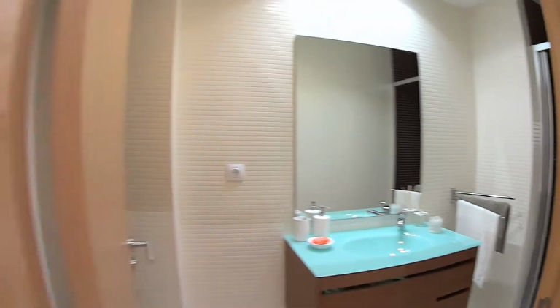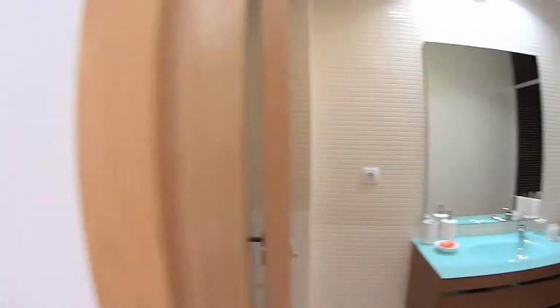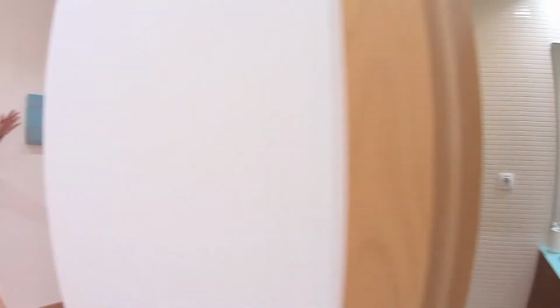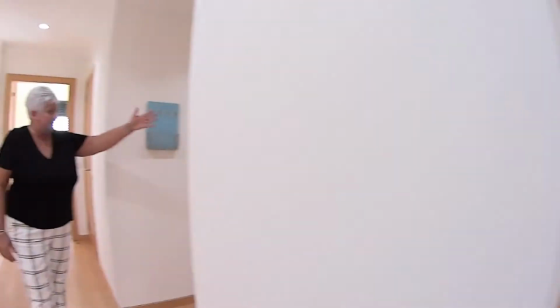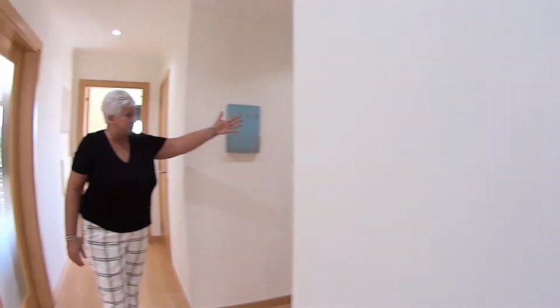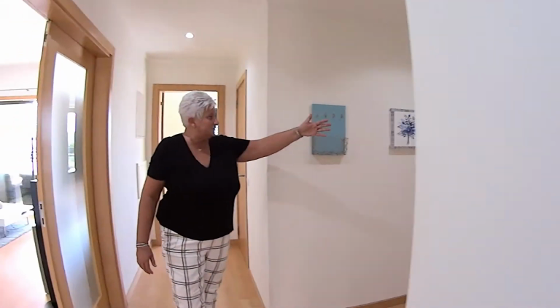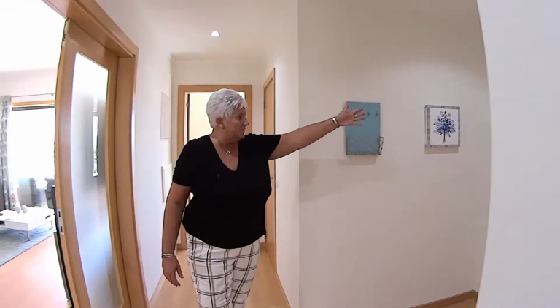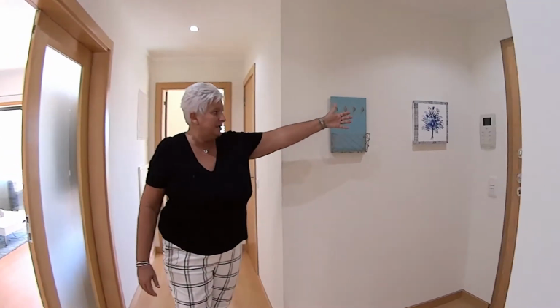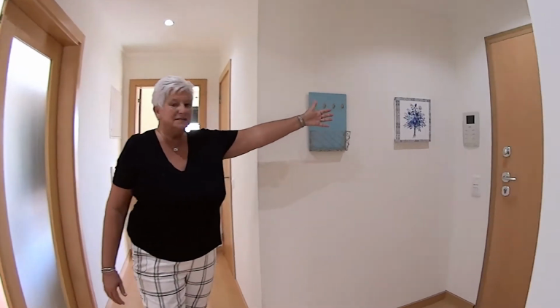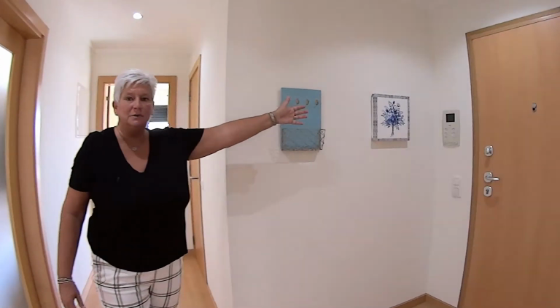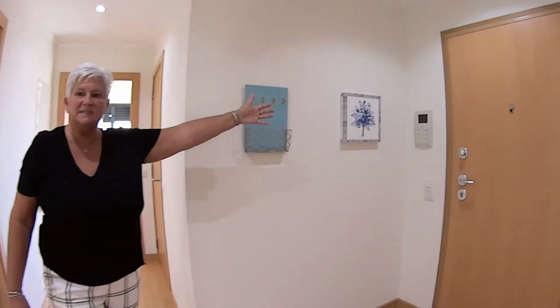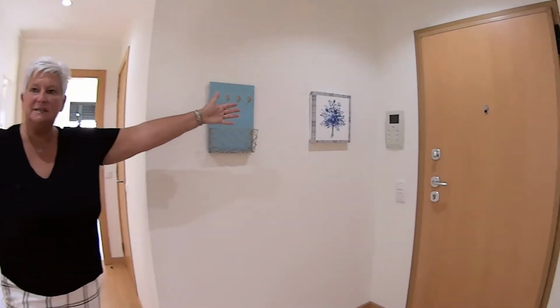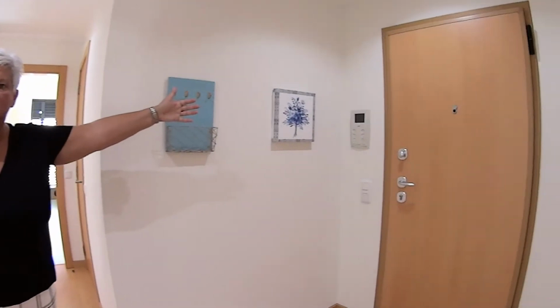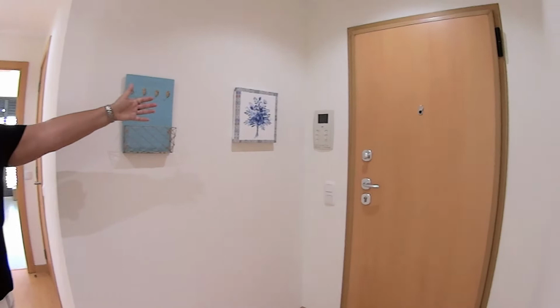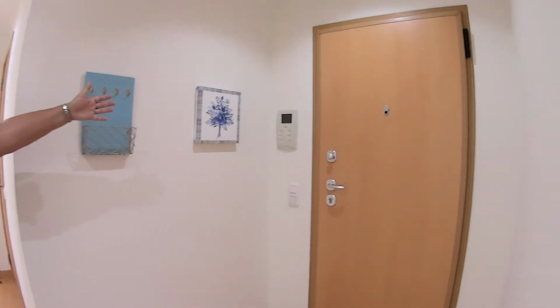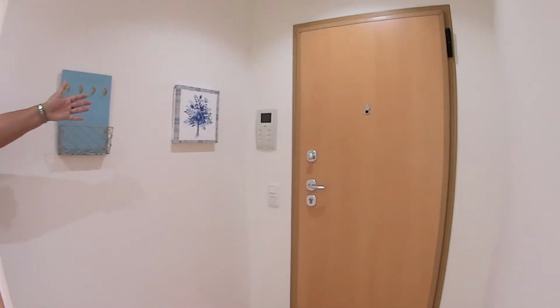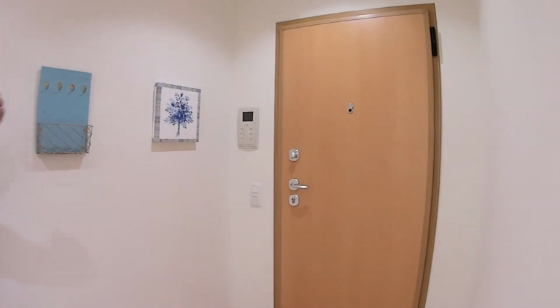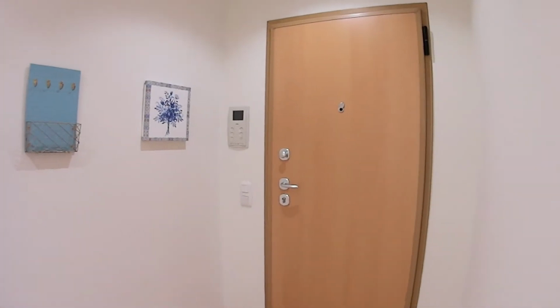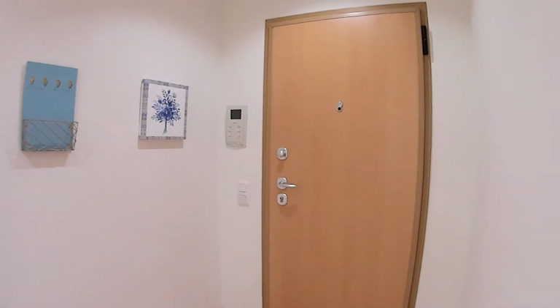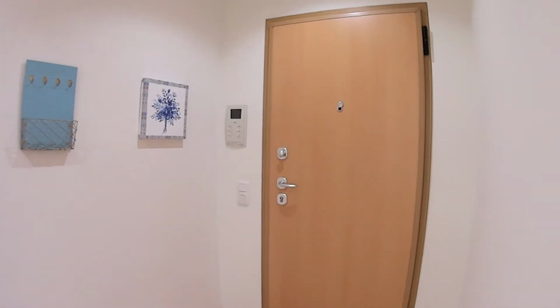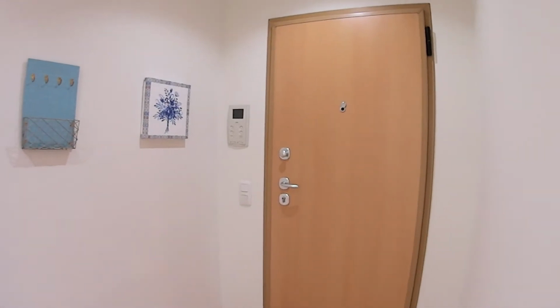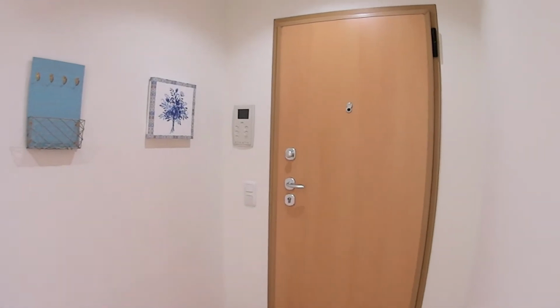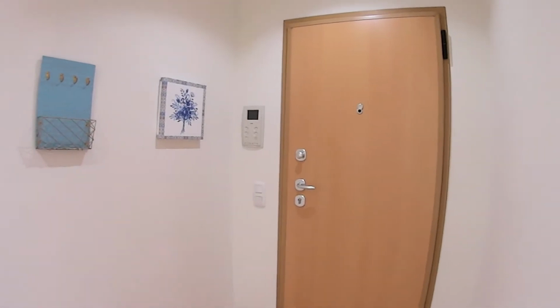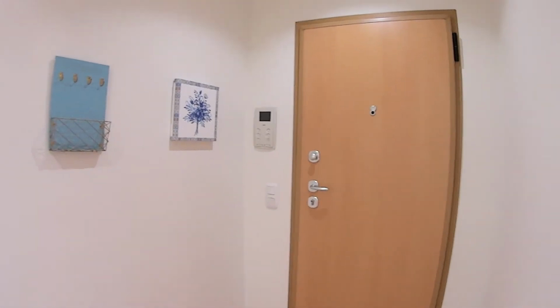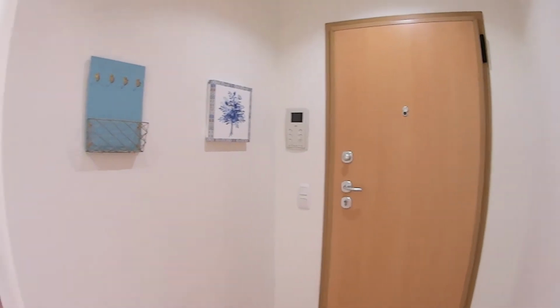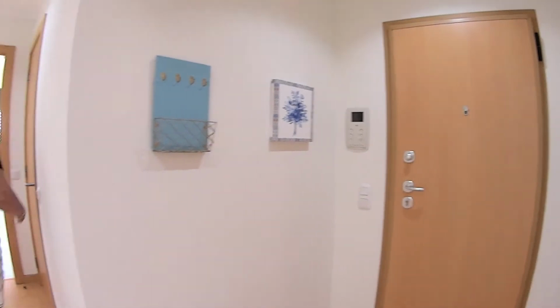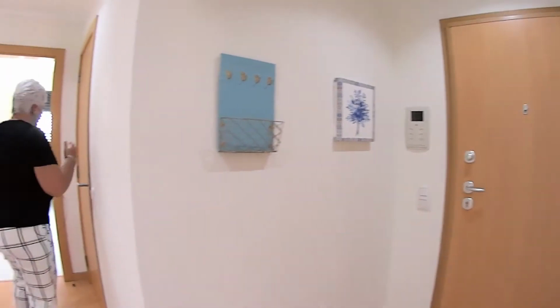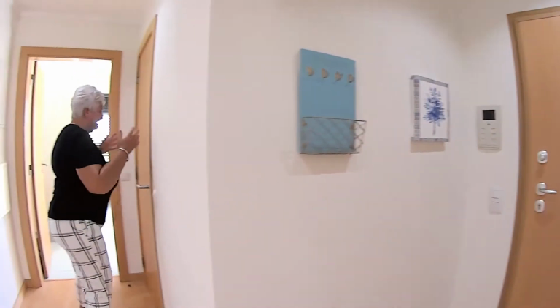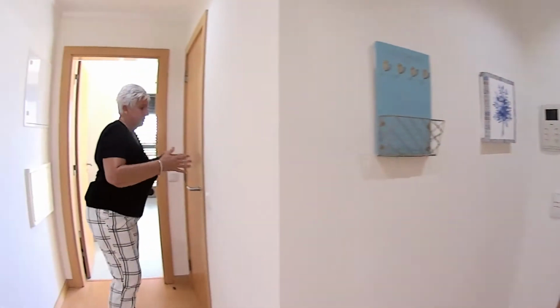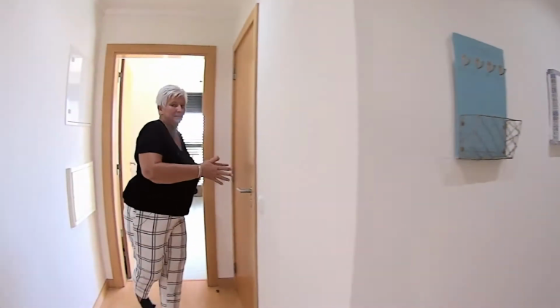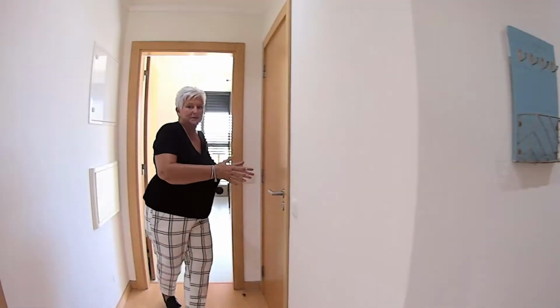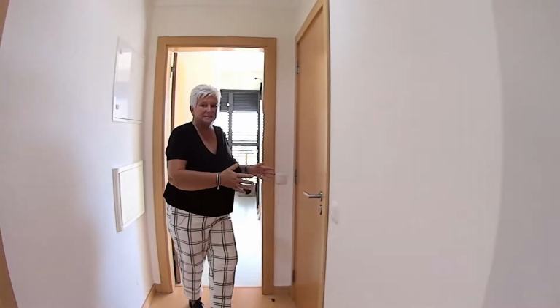This is the entrance door with the intercom system. In here you've got a separate WC.